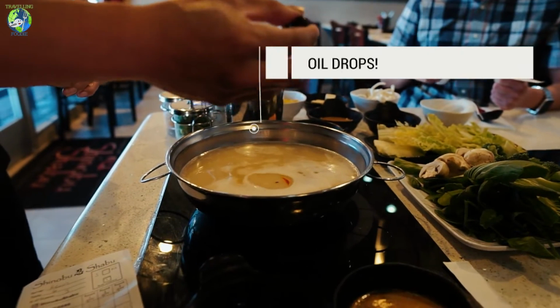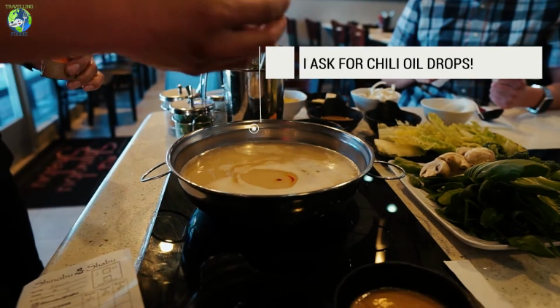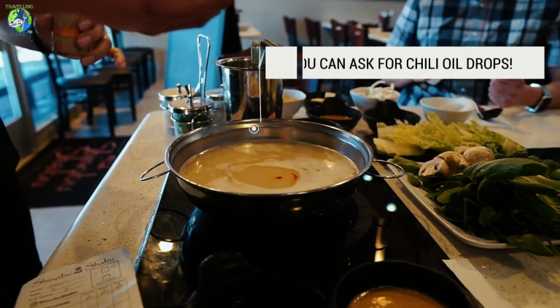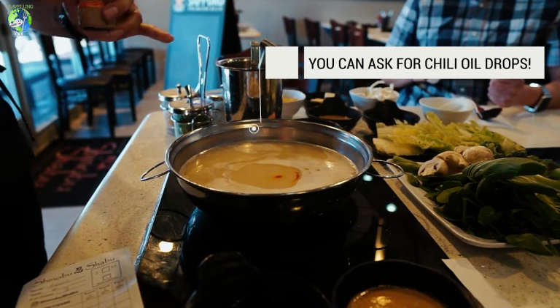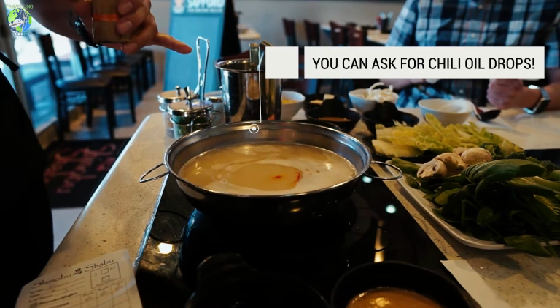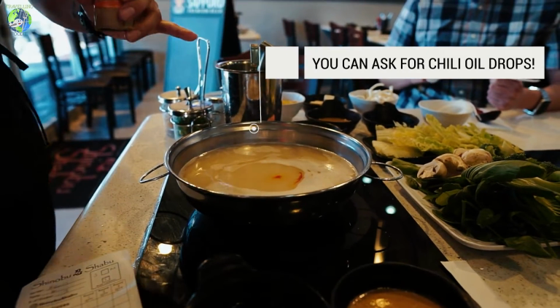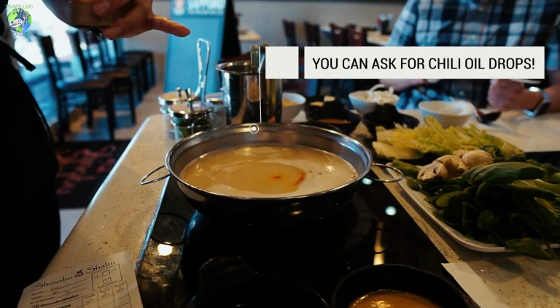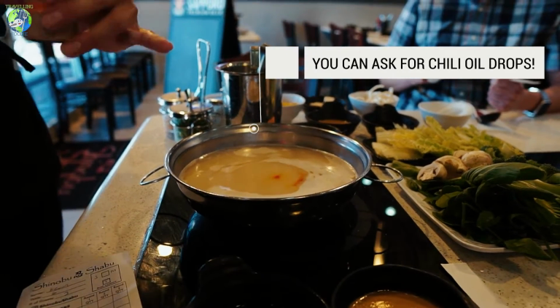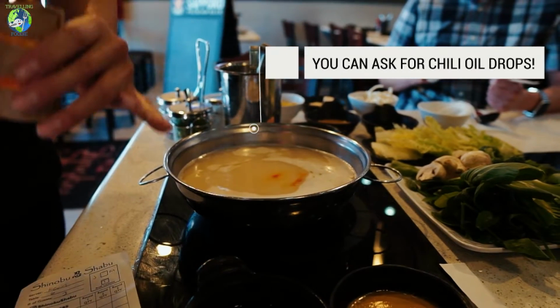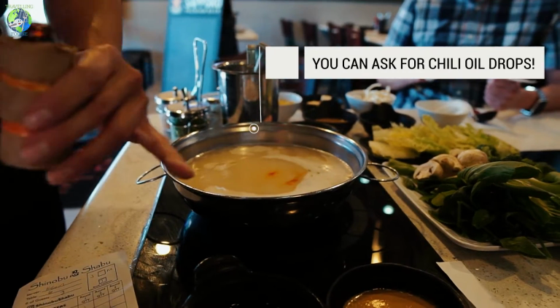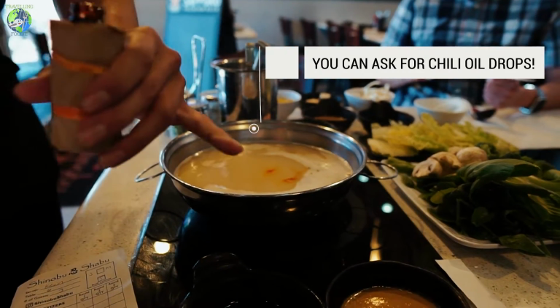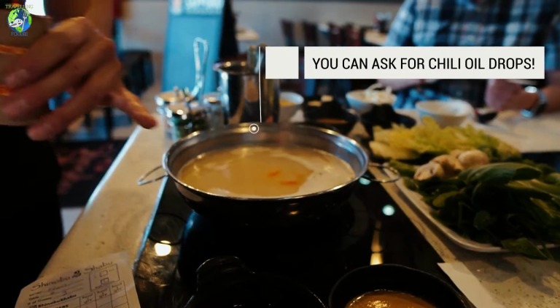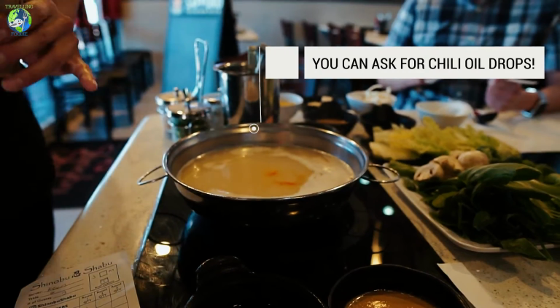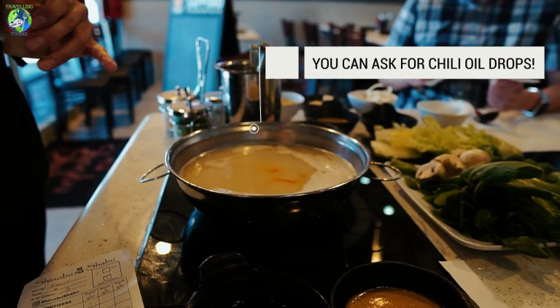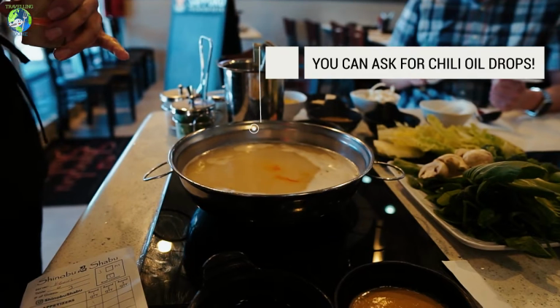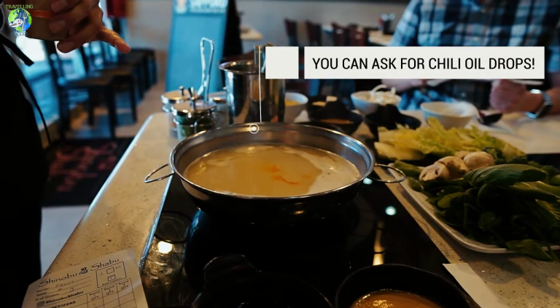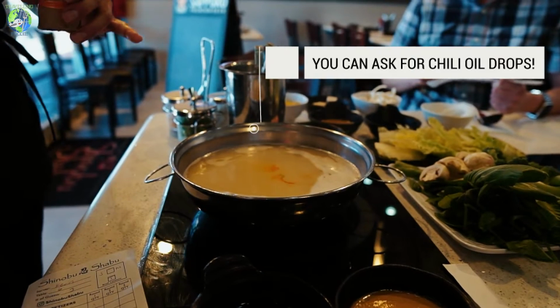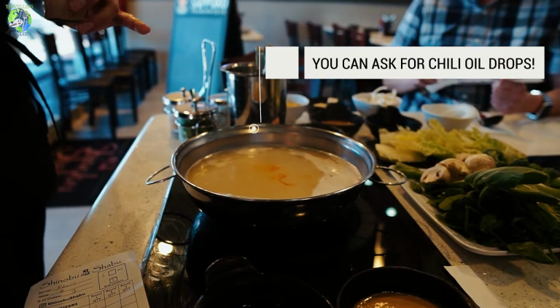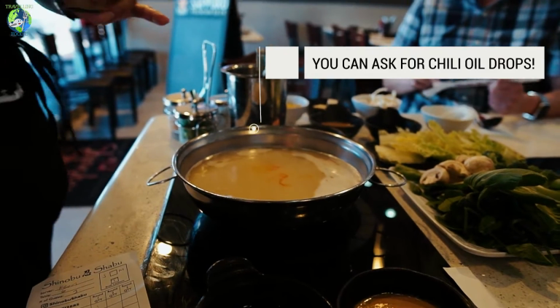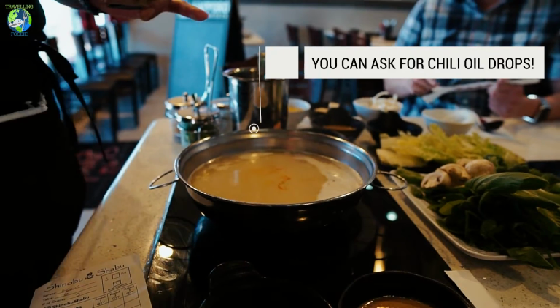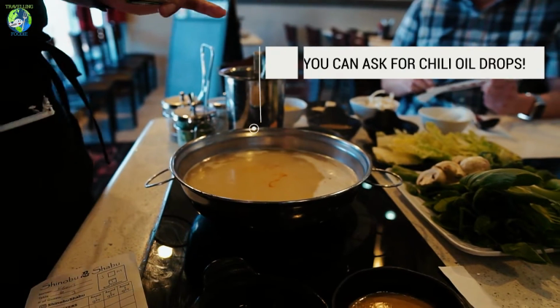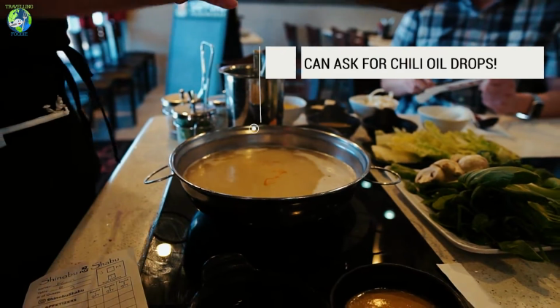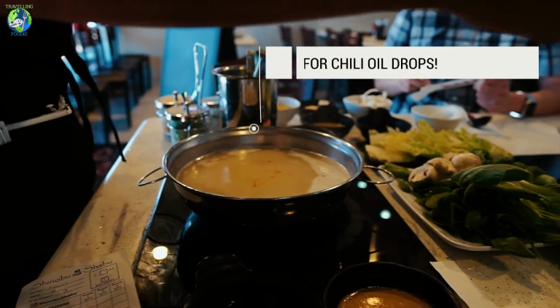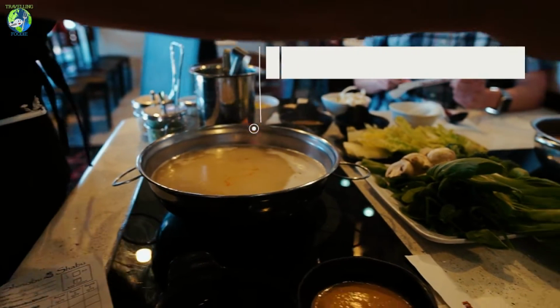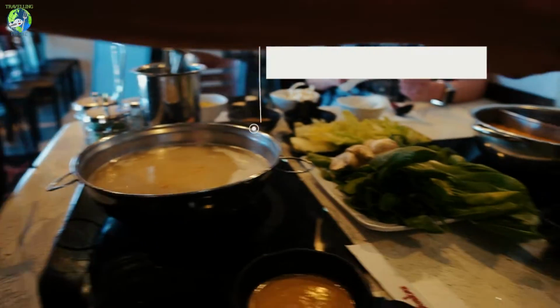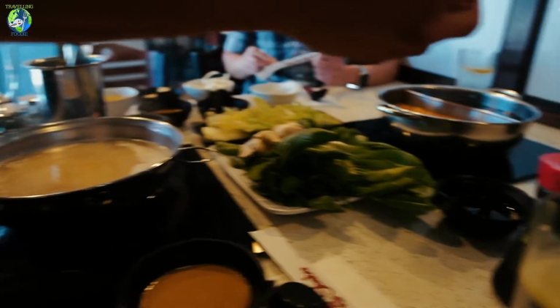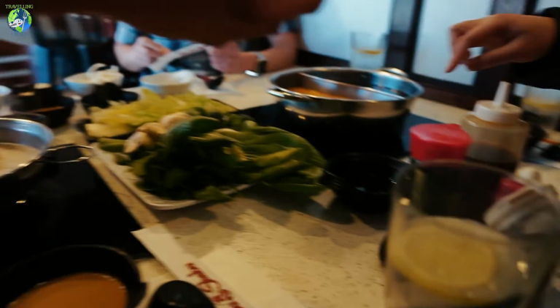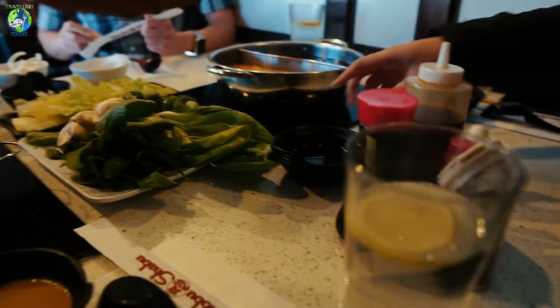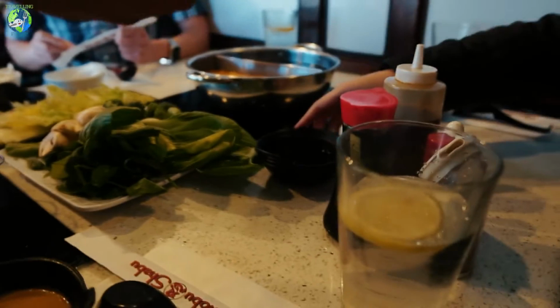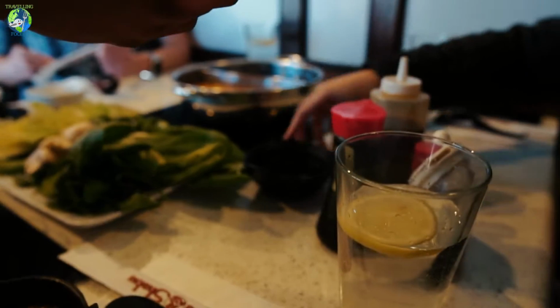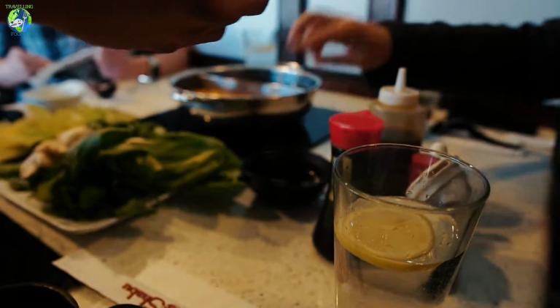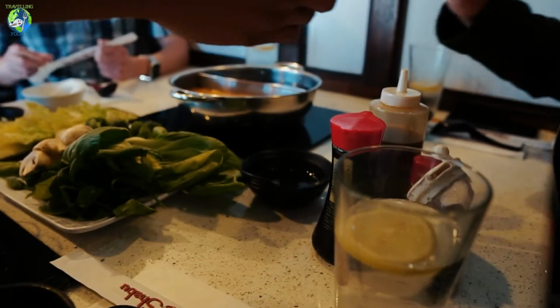Oh, we can only do two in the broth but in the sauces we could do up to ten. Can I get two as well?